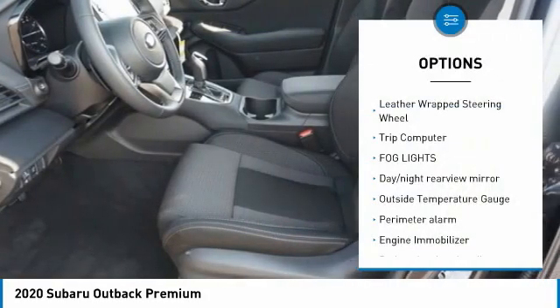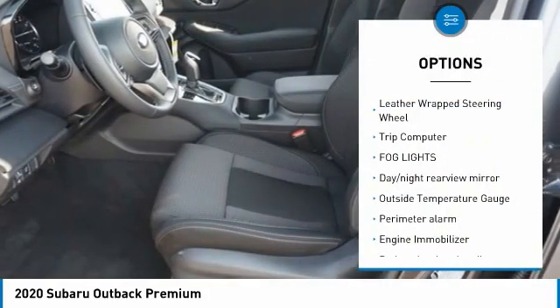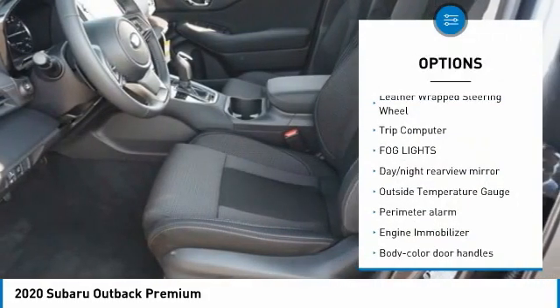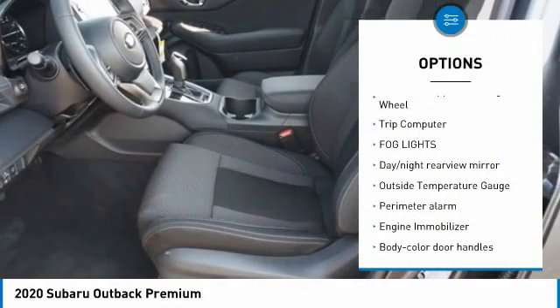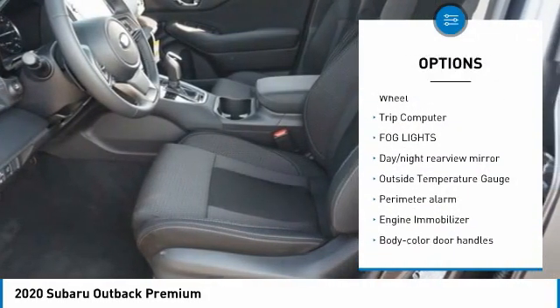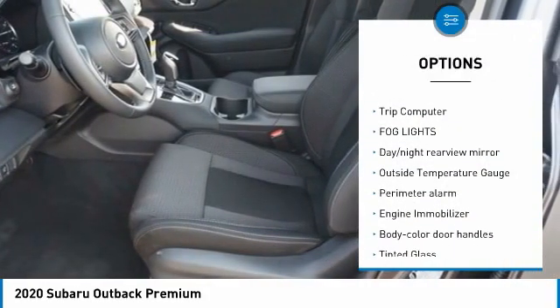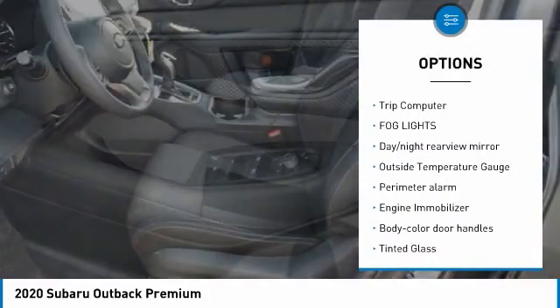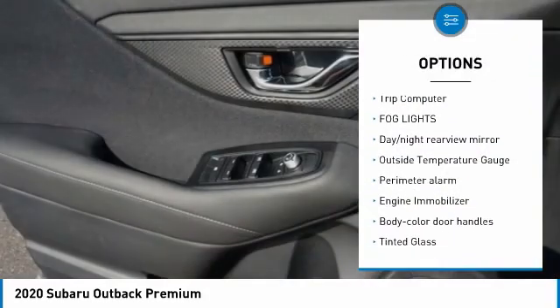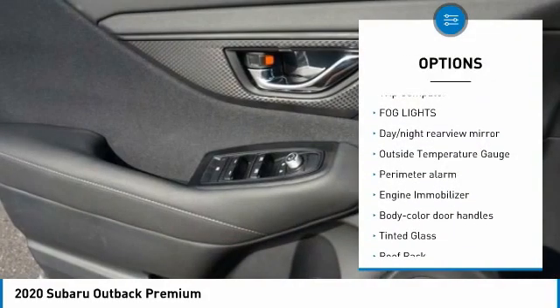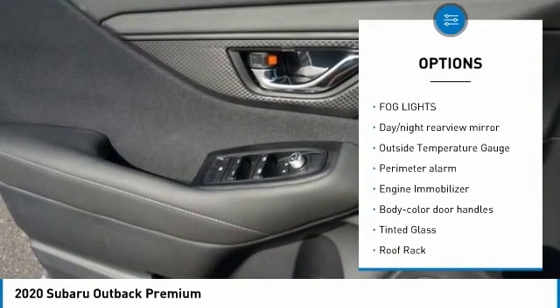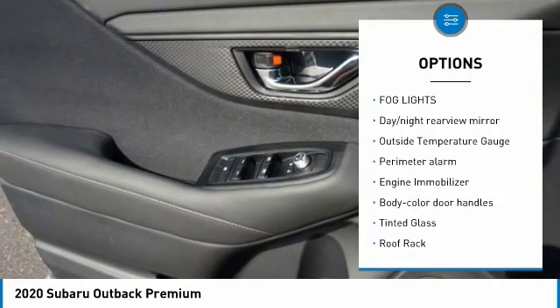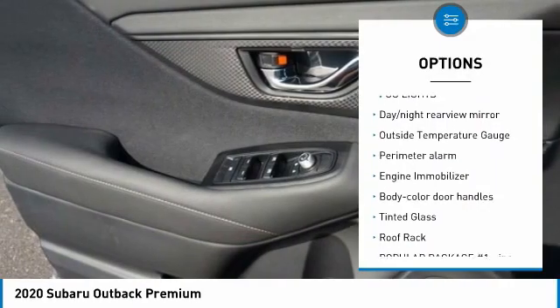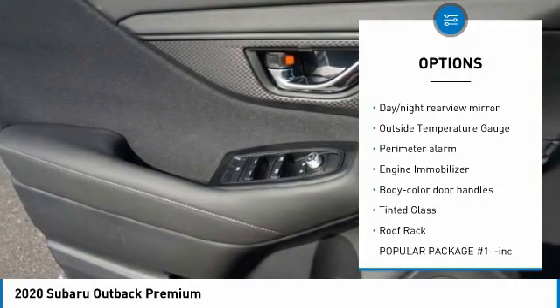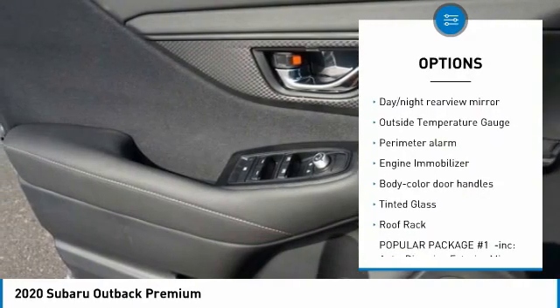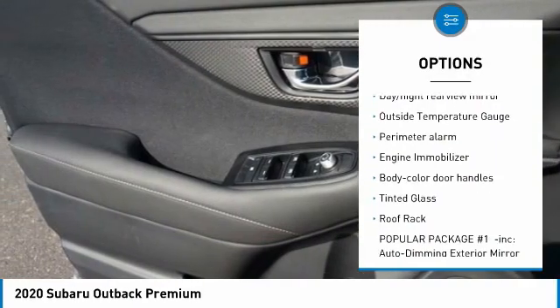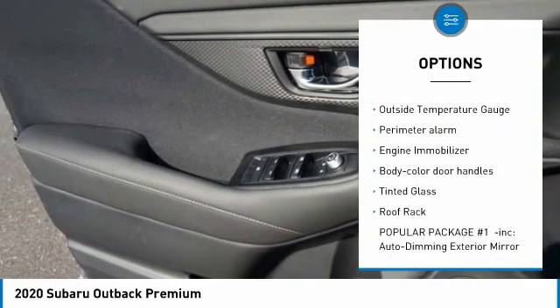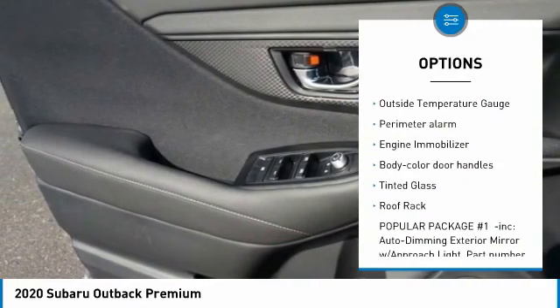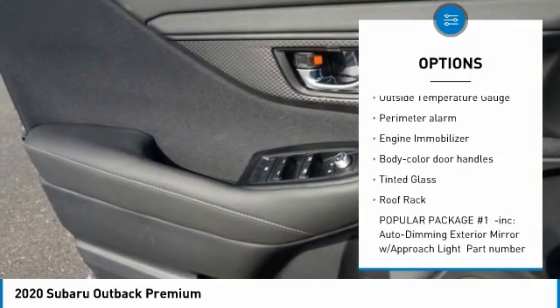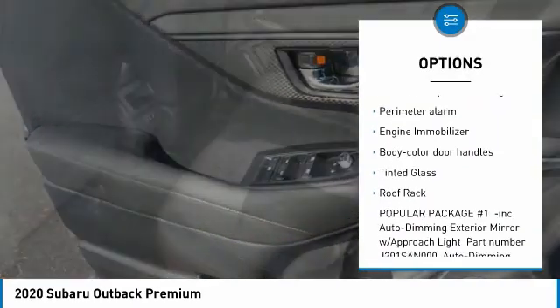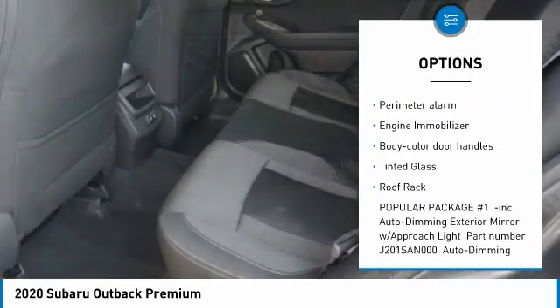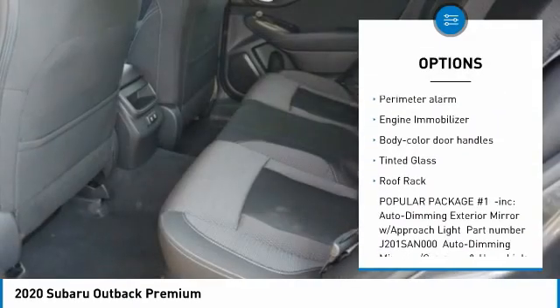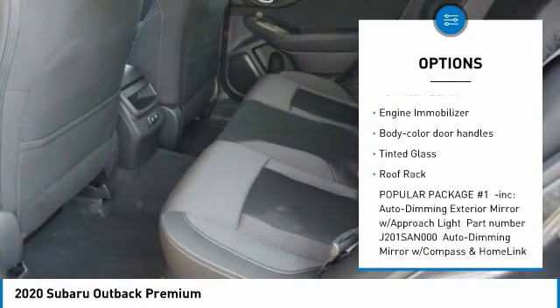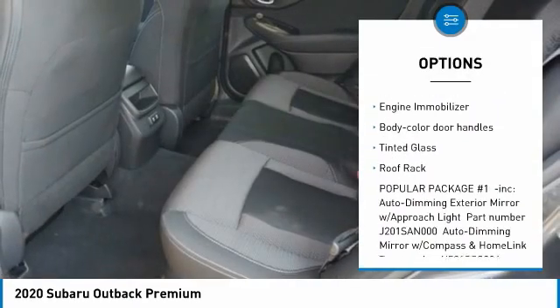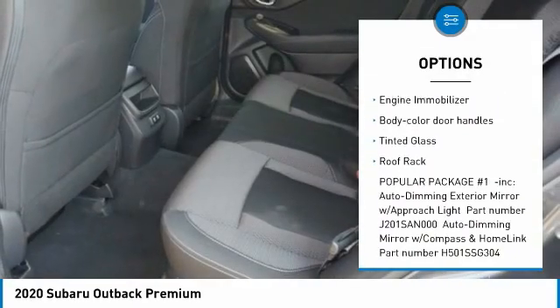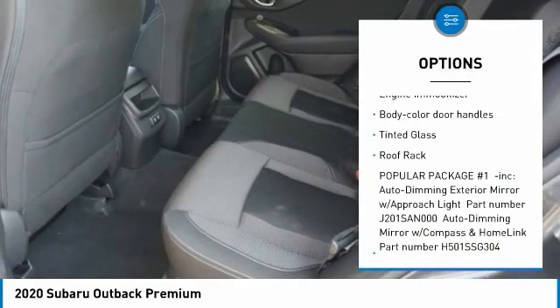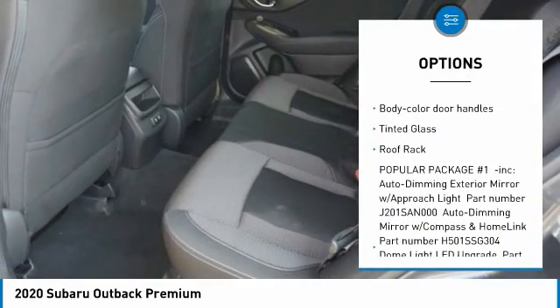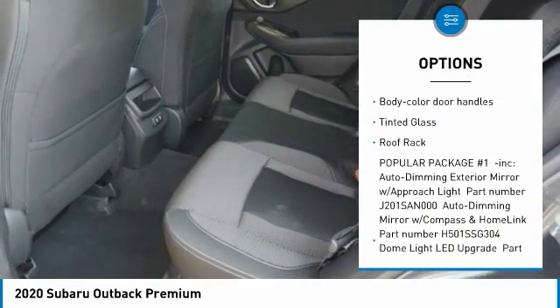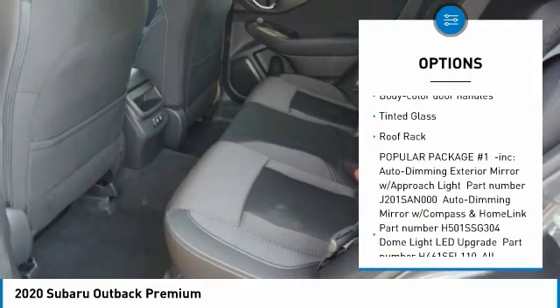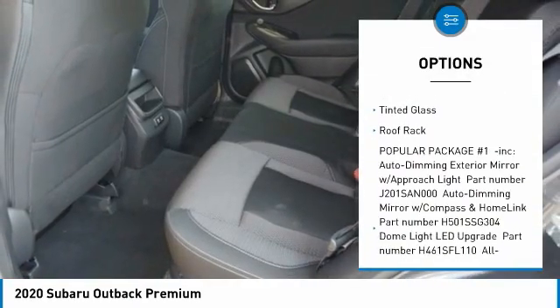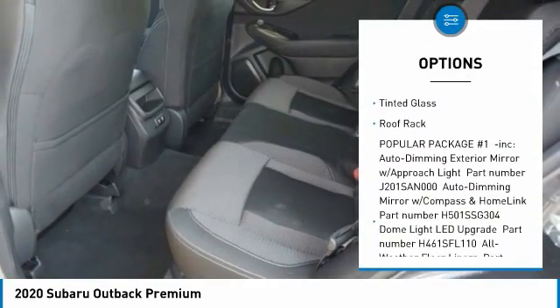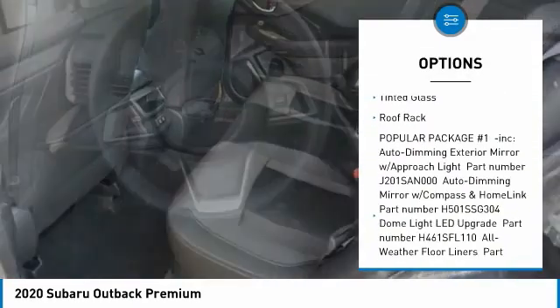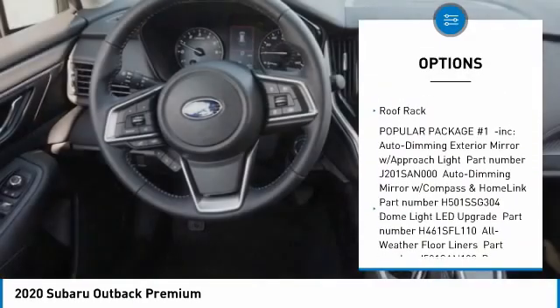Leather wrapped steering wheel. Trip computer. Fog lights. Day night rear view mirror. Outside temperature gauge. Perimeter alarm.